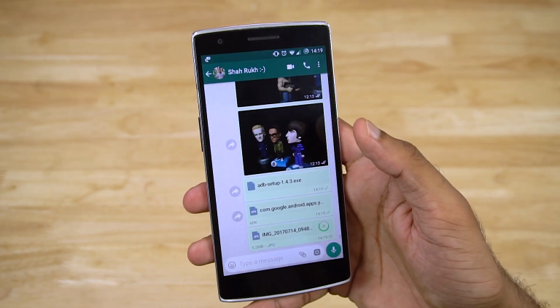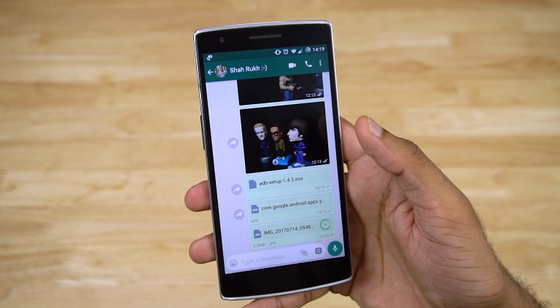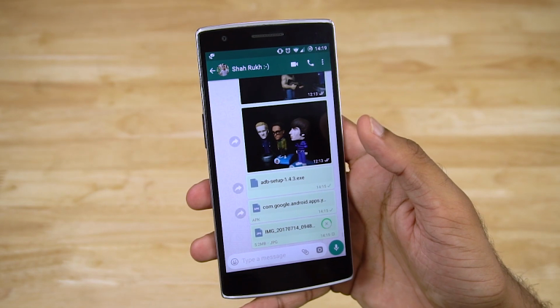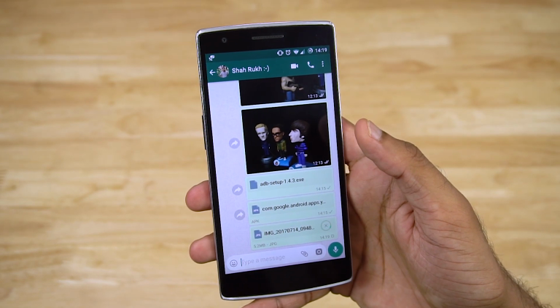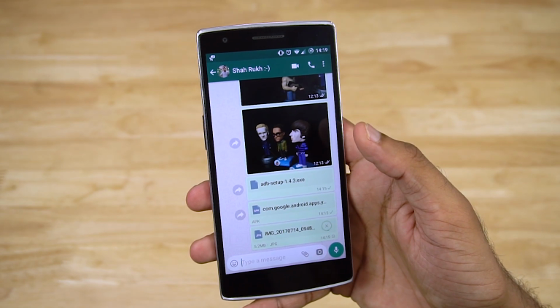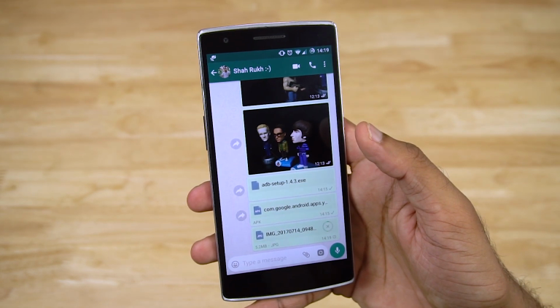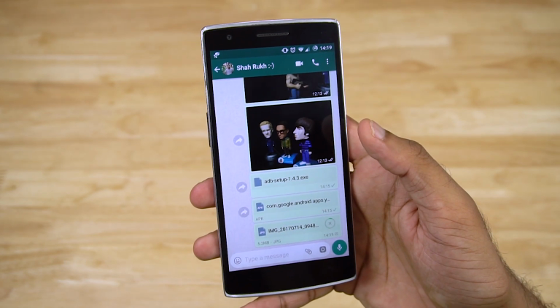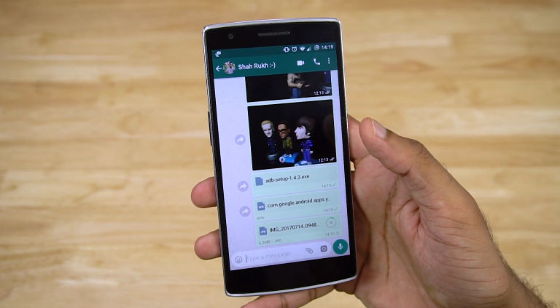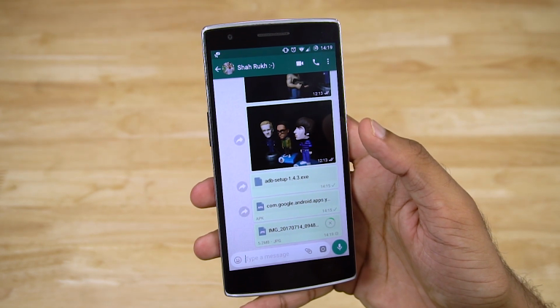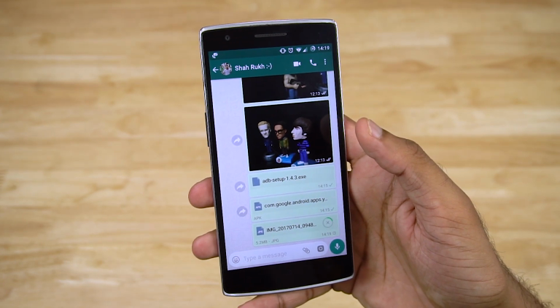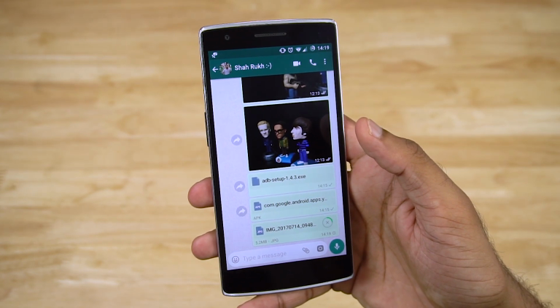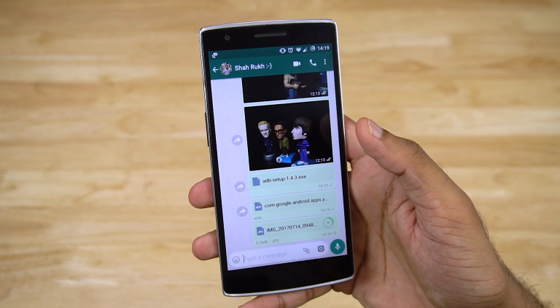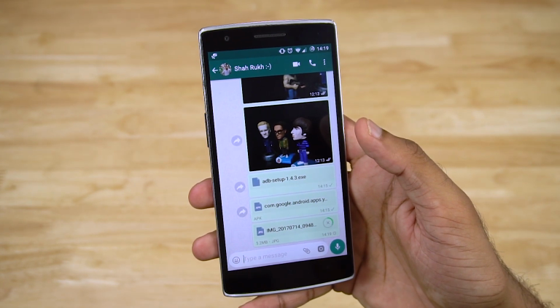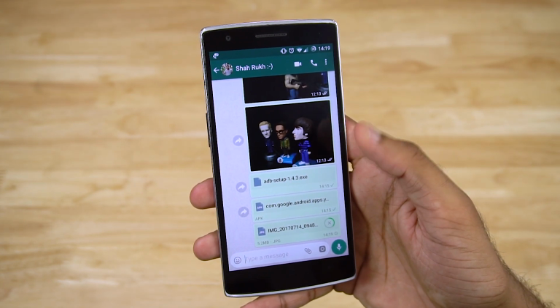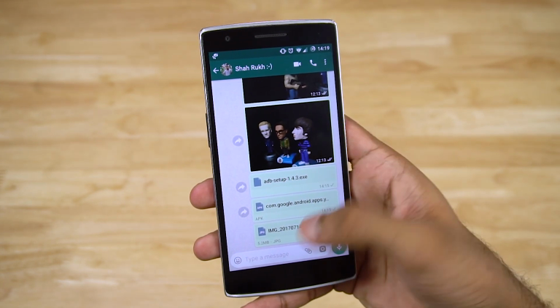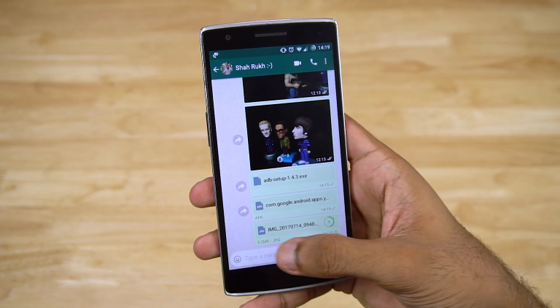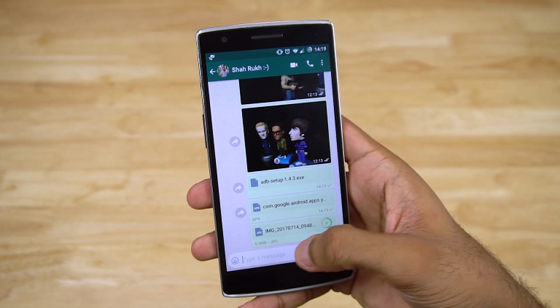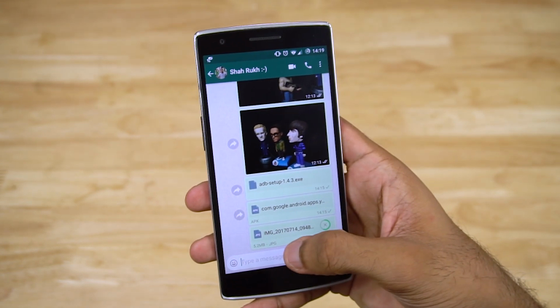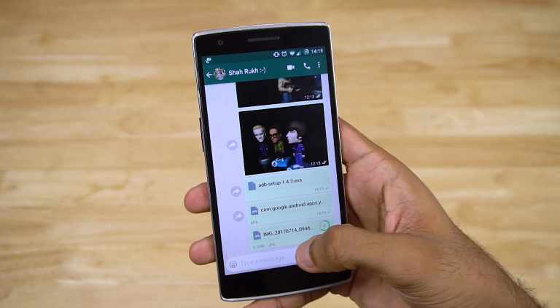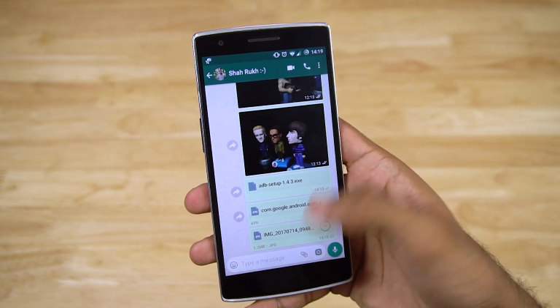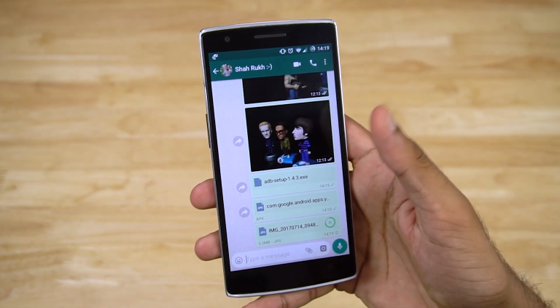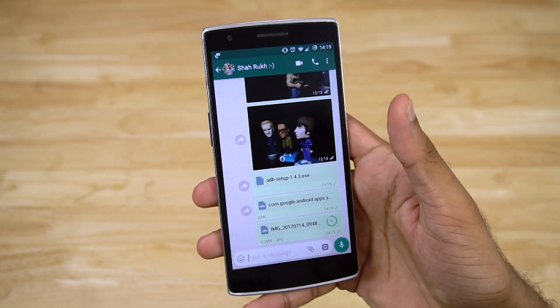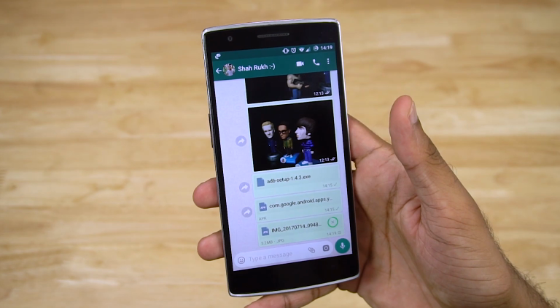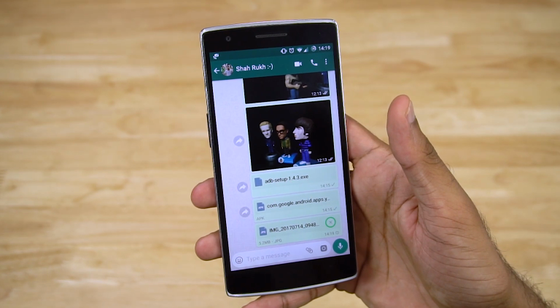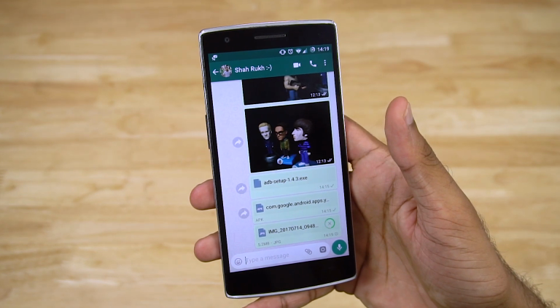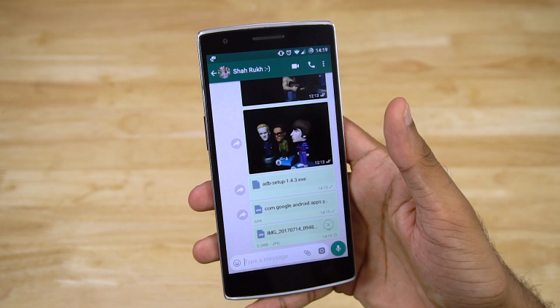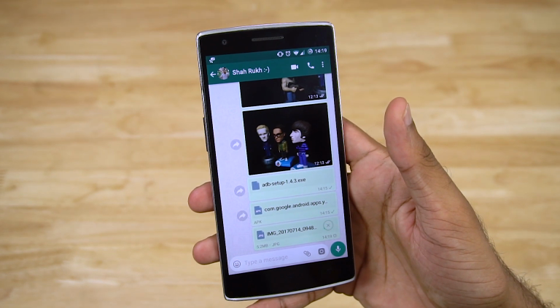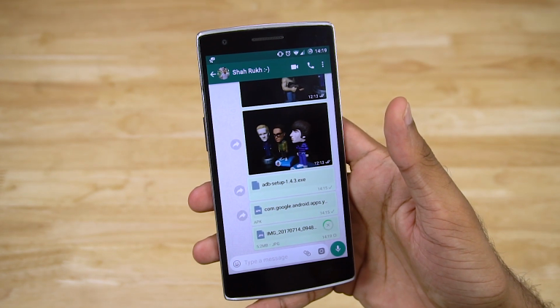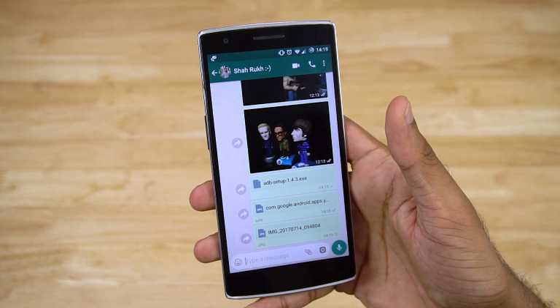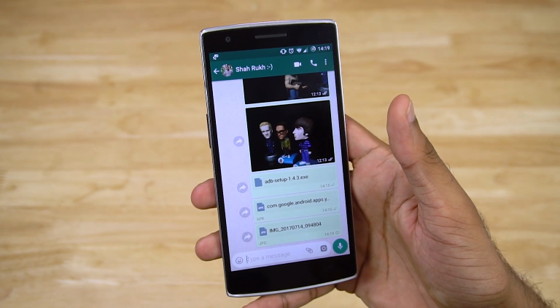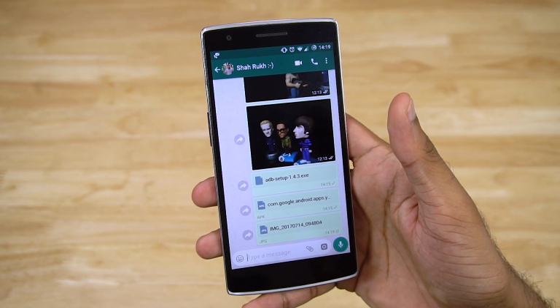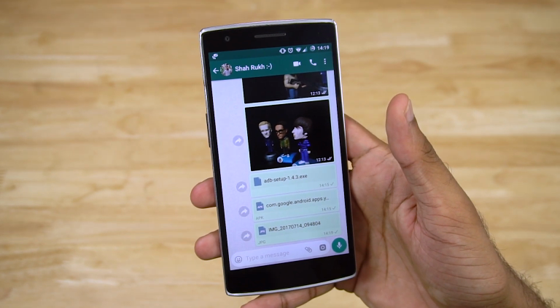The details are shown here — the file type is JPG, the size is 5.2 megabytes, meaning the original quality of the photo will remain intact.